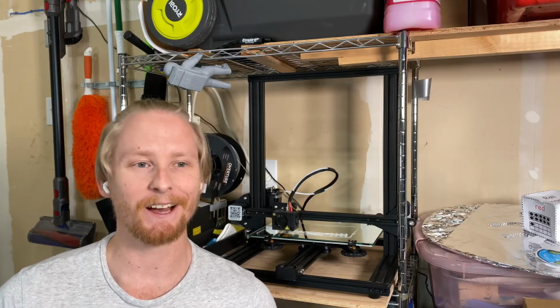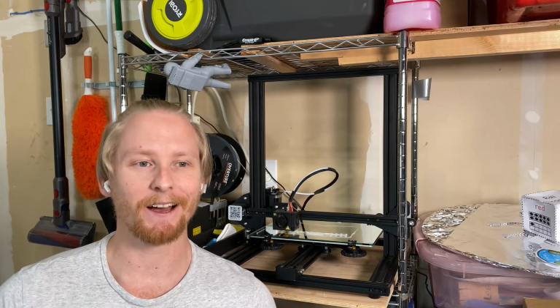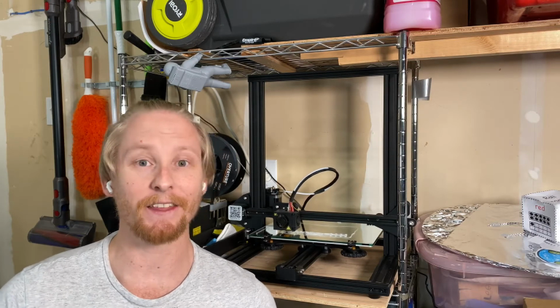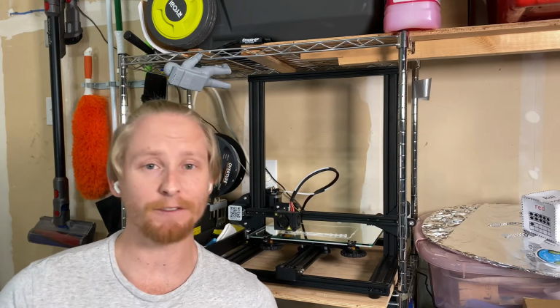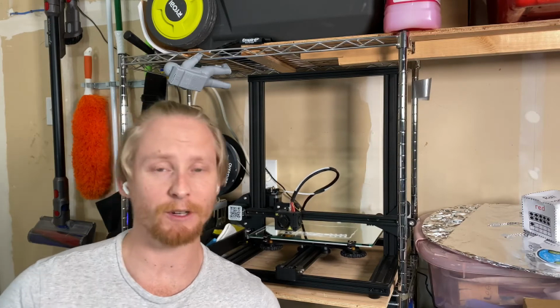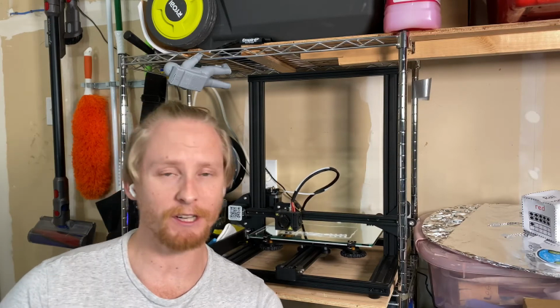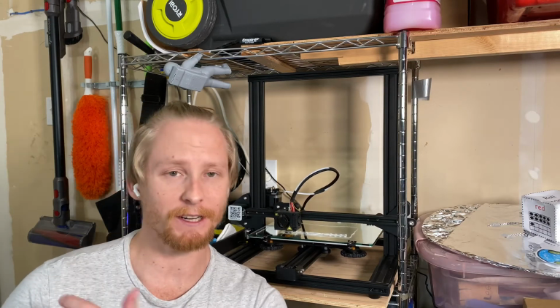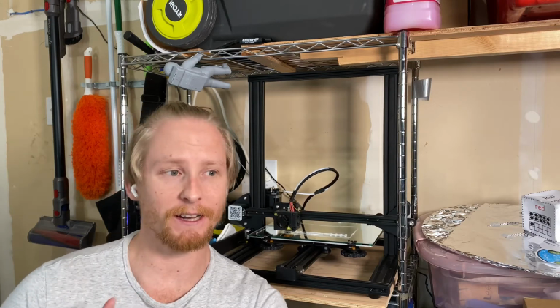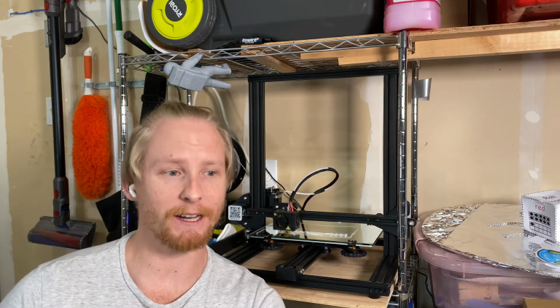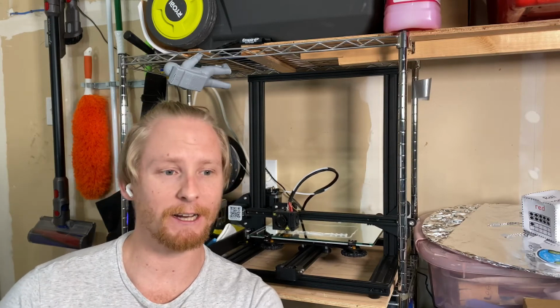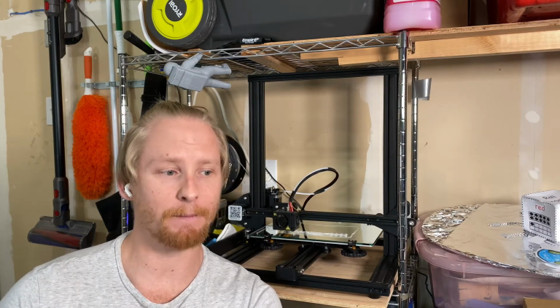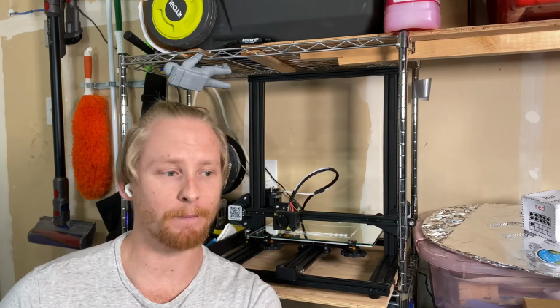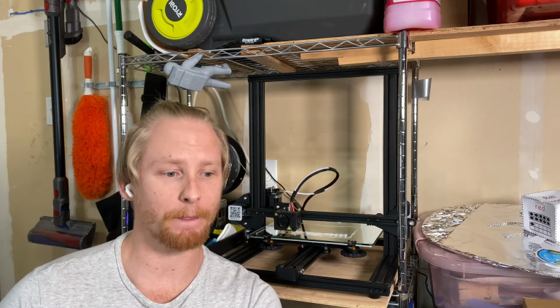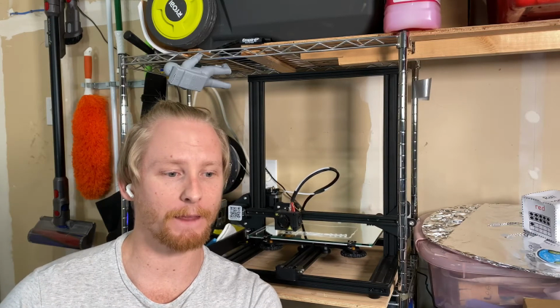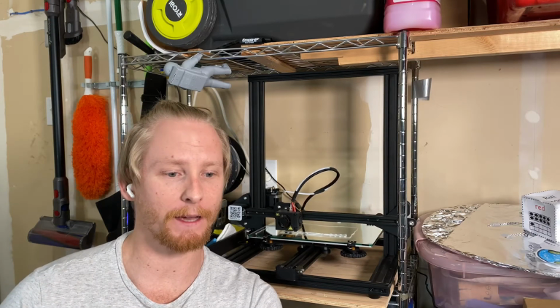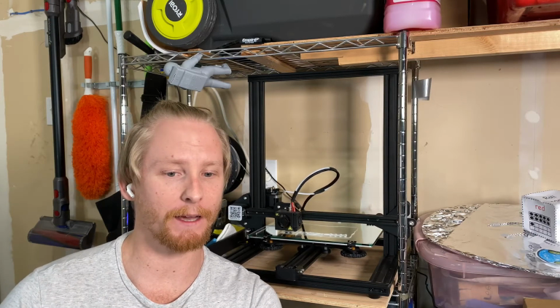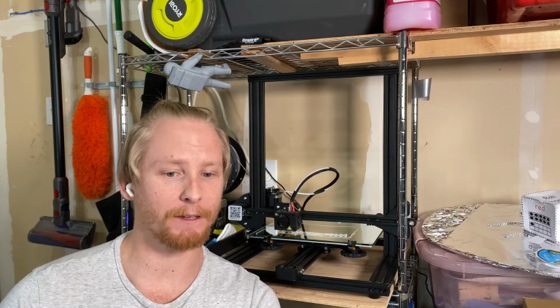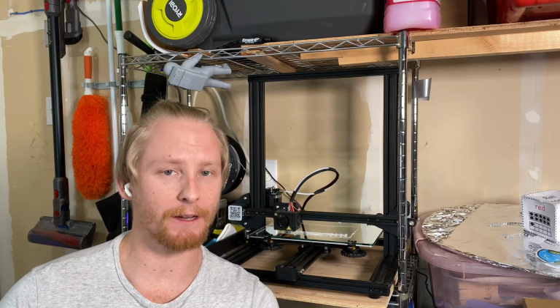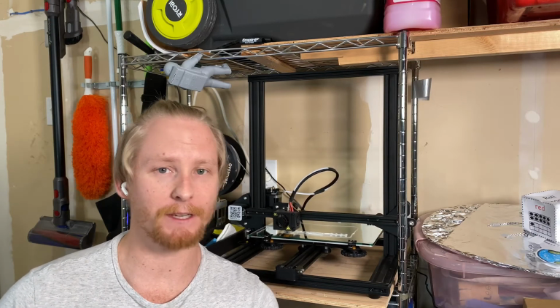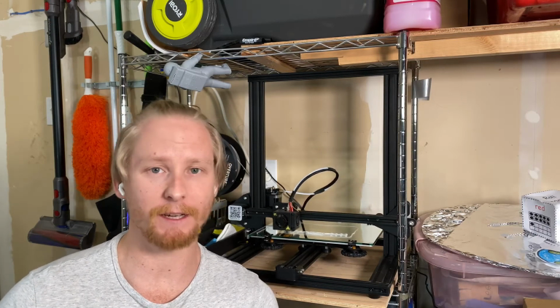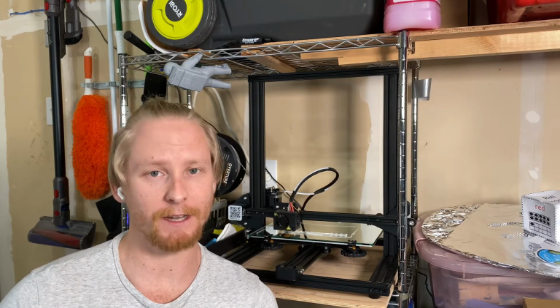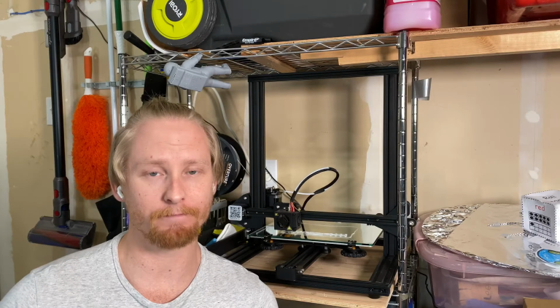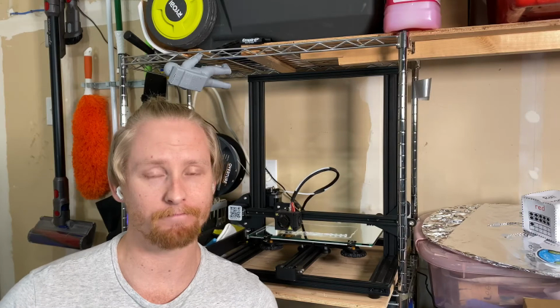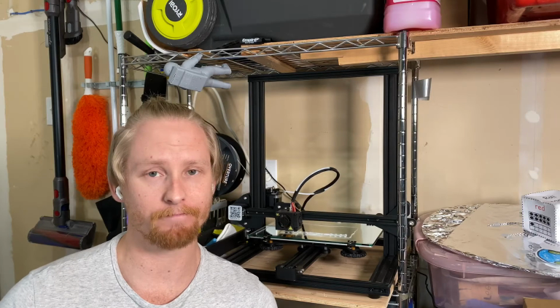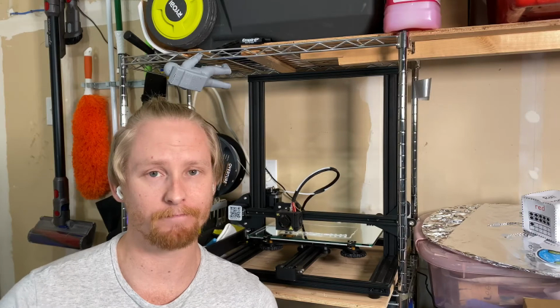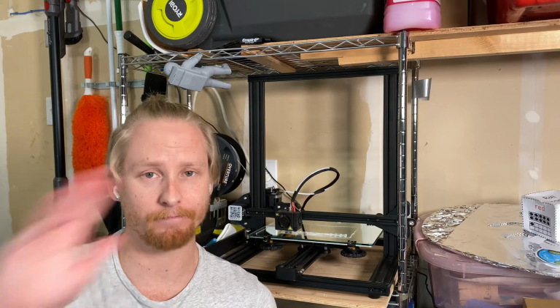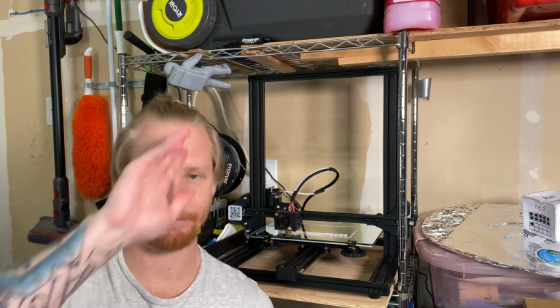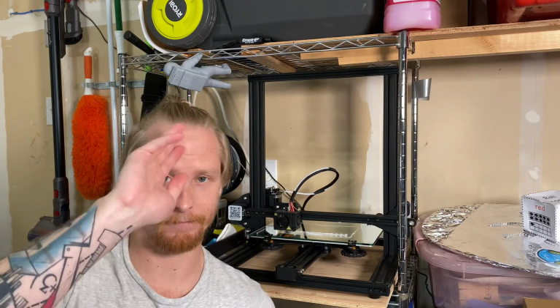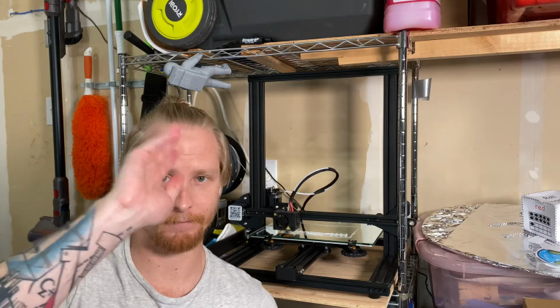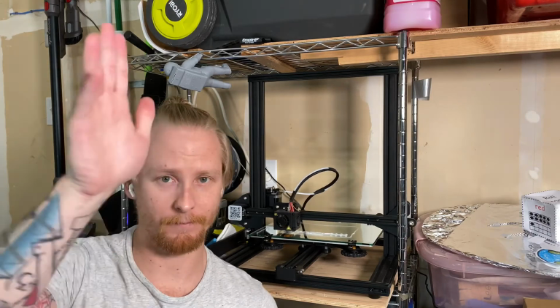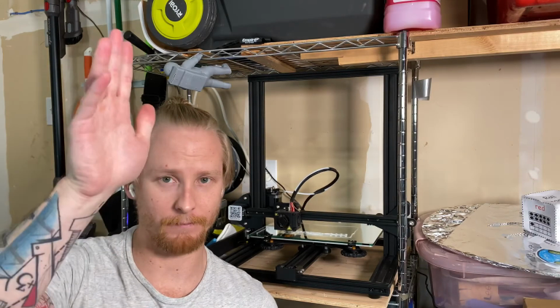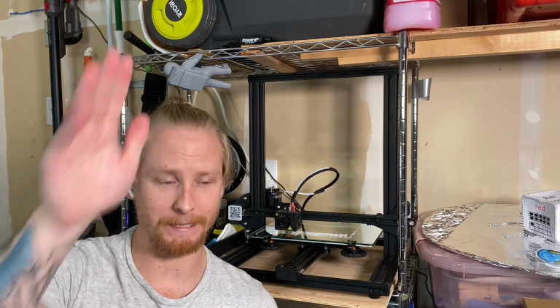Thank you for watching, and I'll see you next time. Bye.